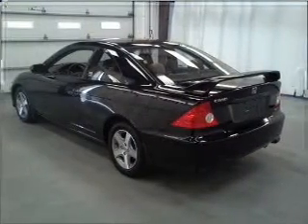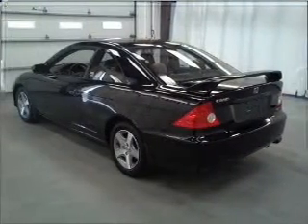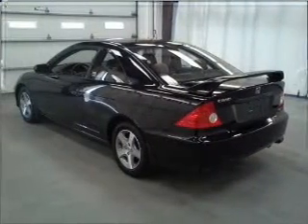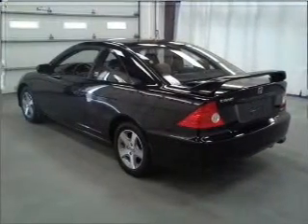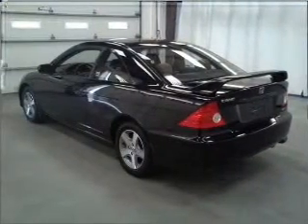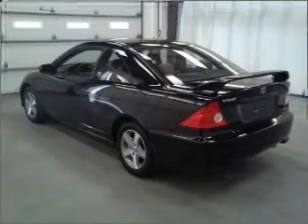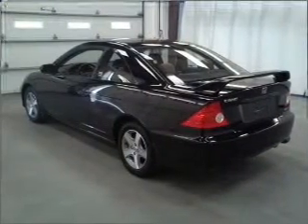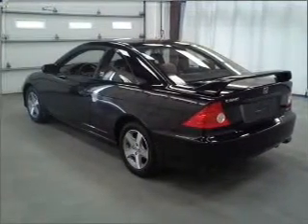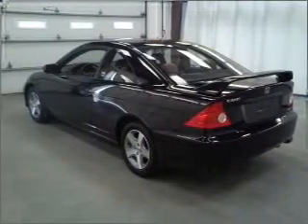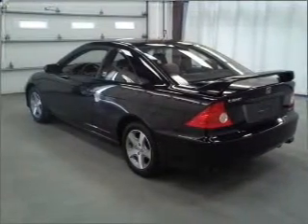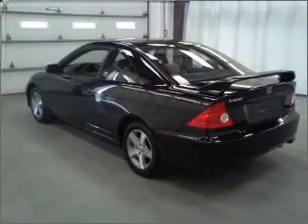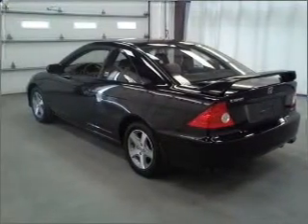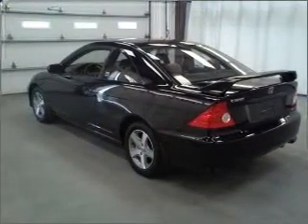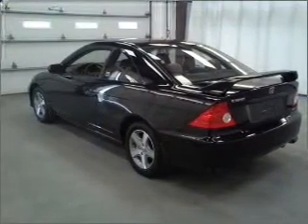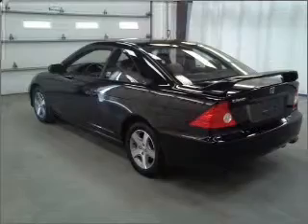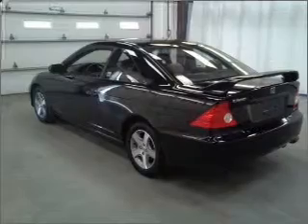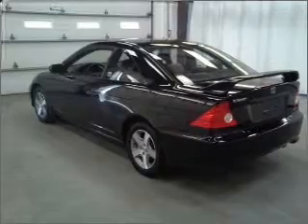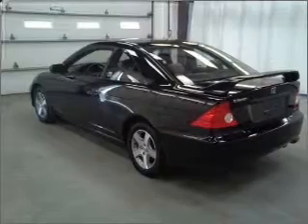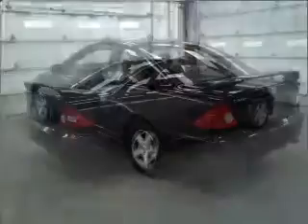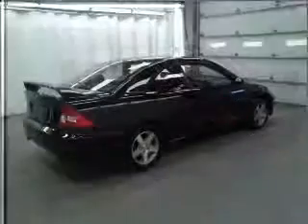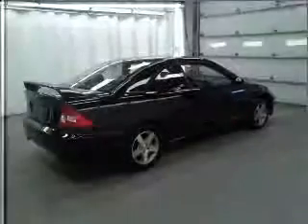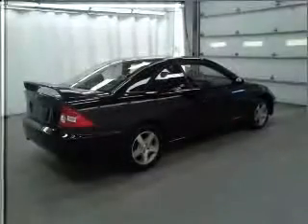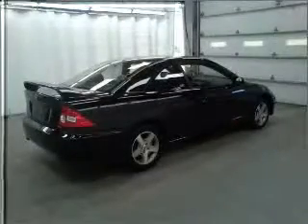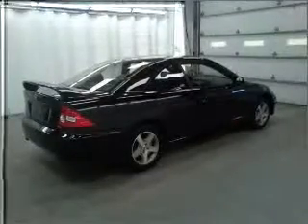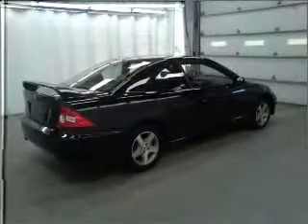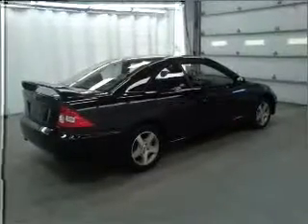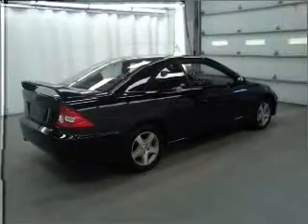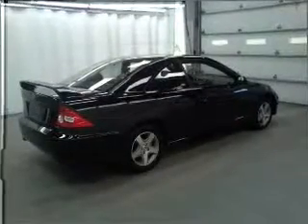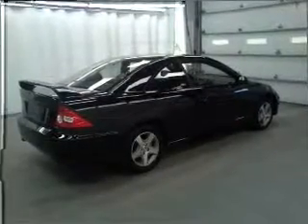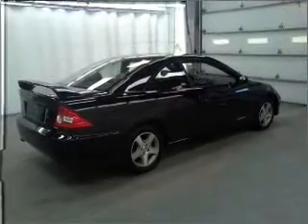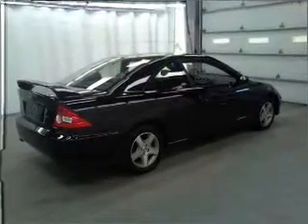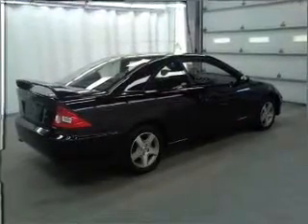With a reliable engine connected to a smooth-shifting automatic transmission, premium wheels lend a distinctive appearance.